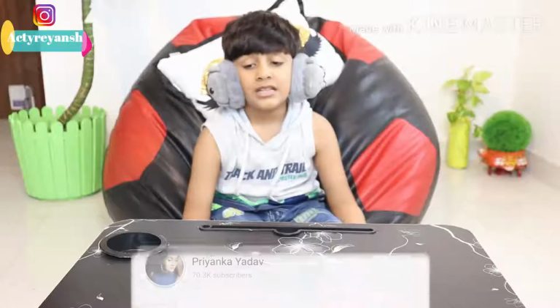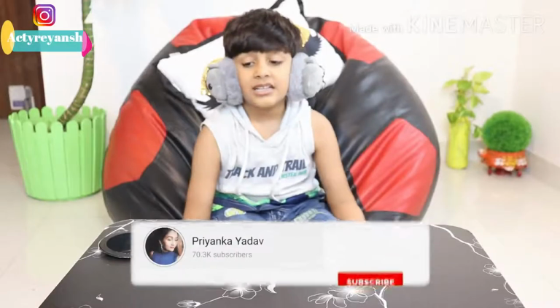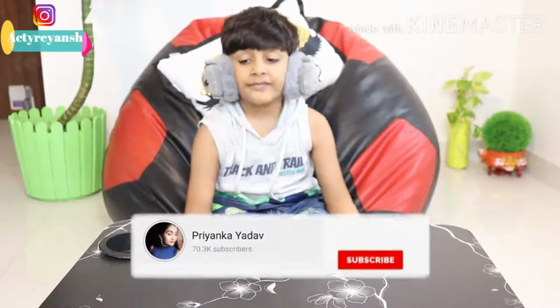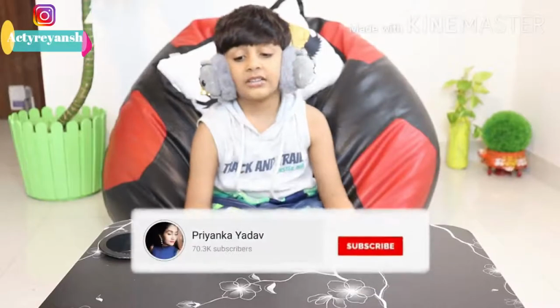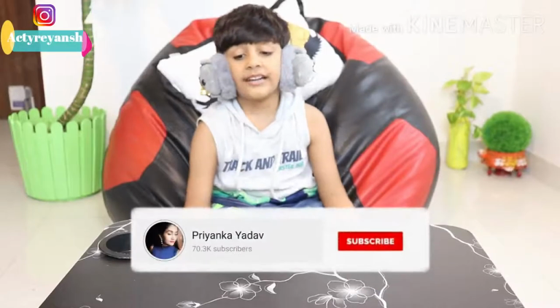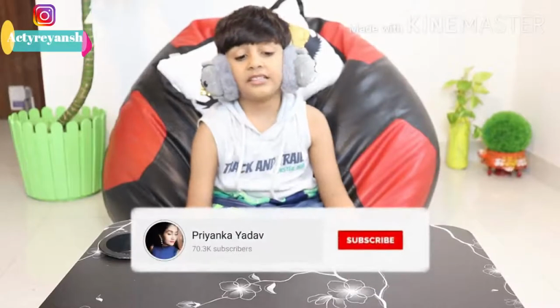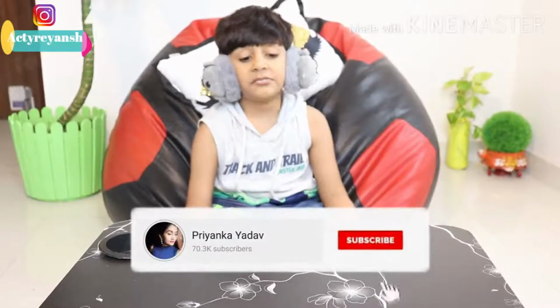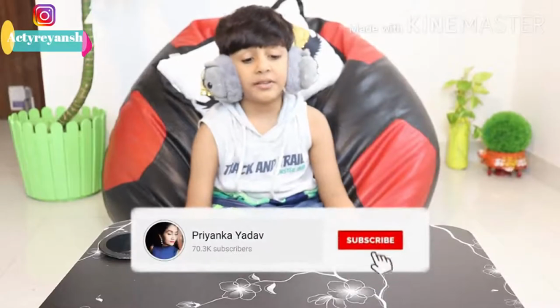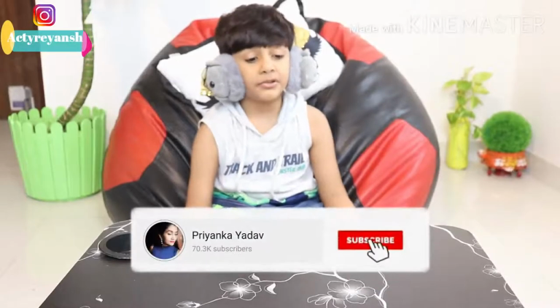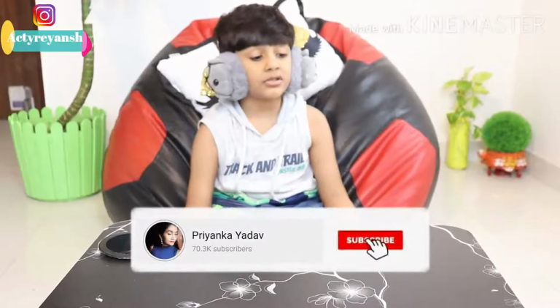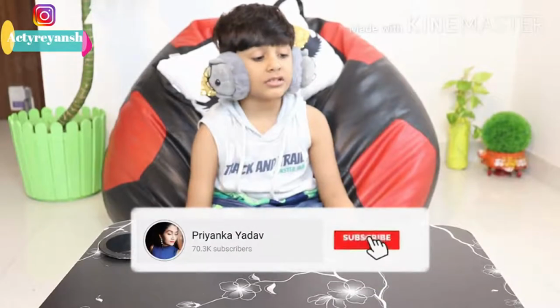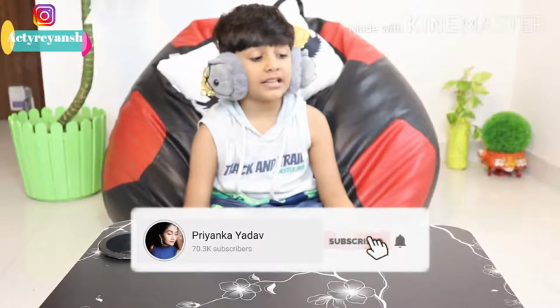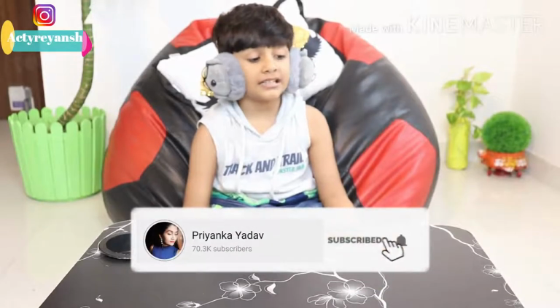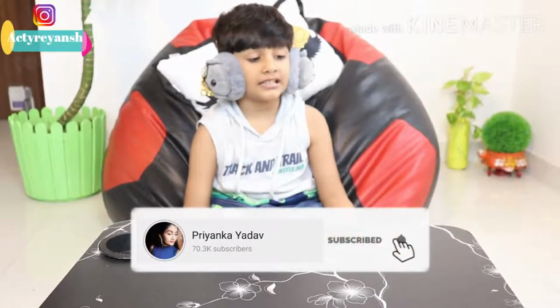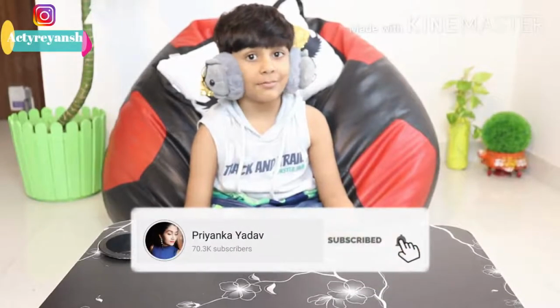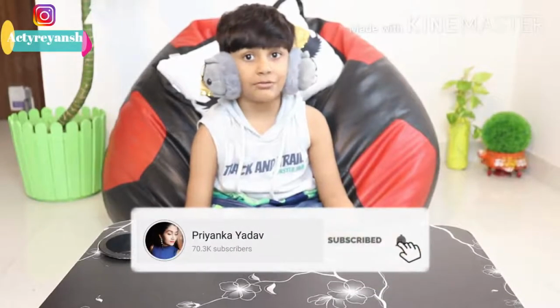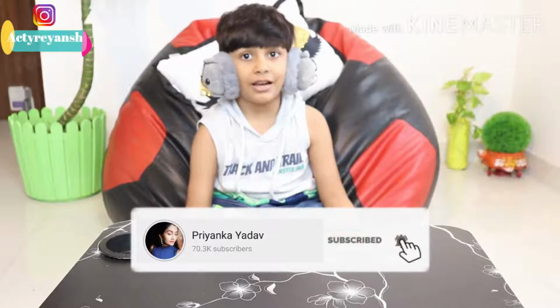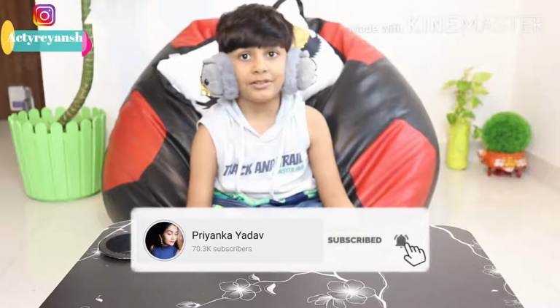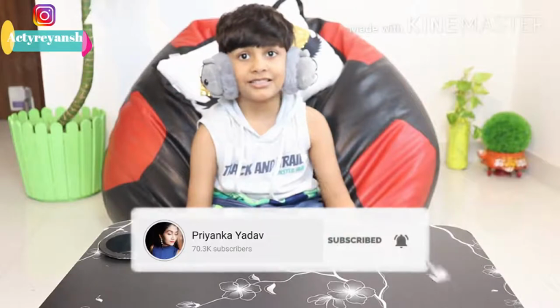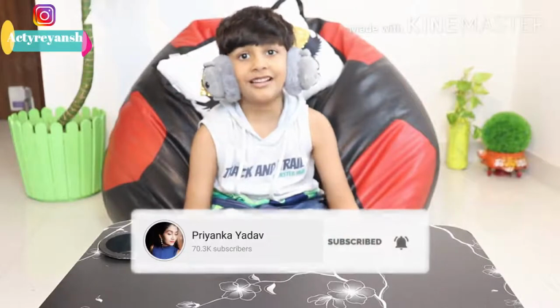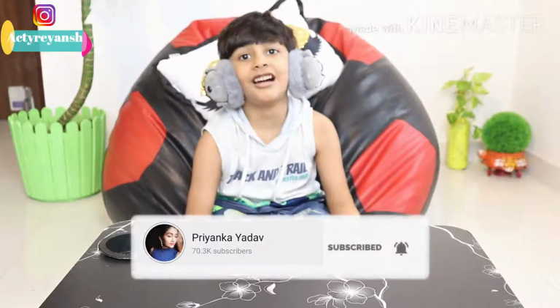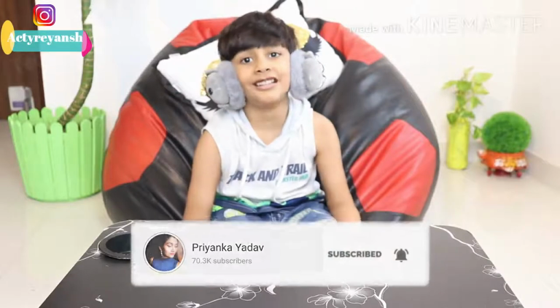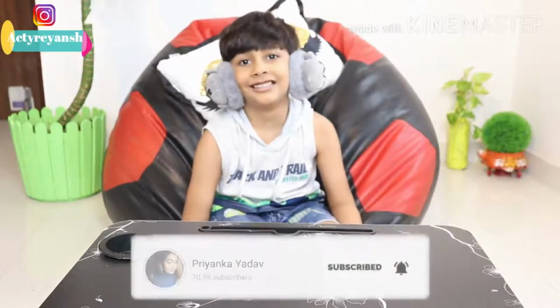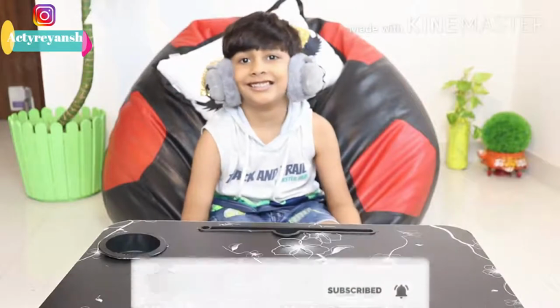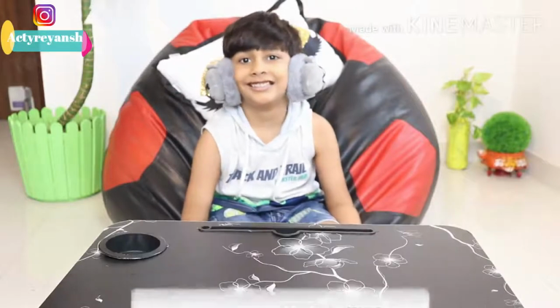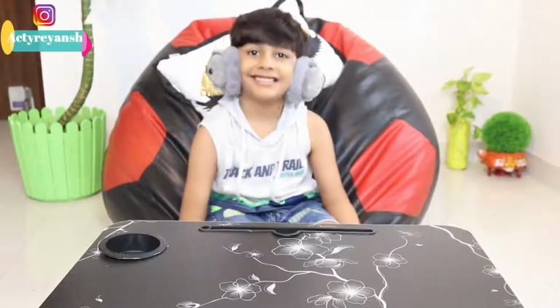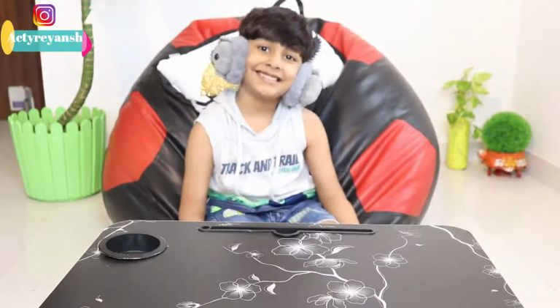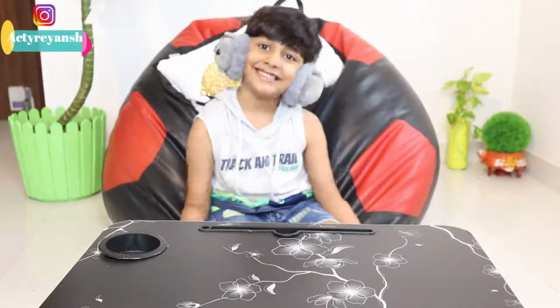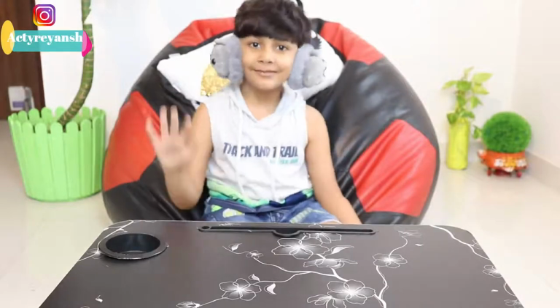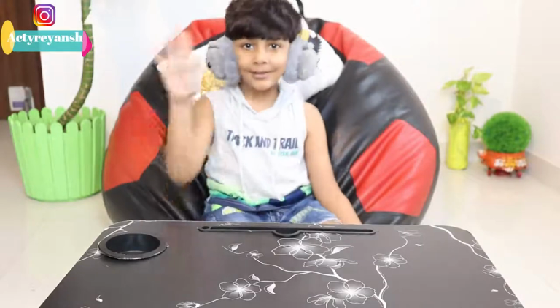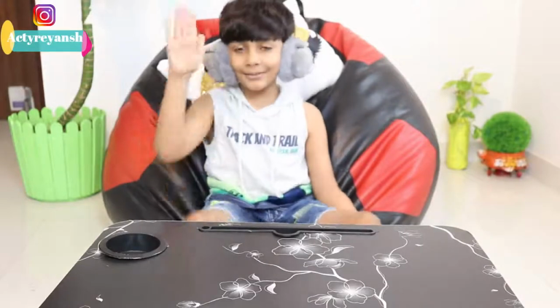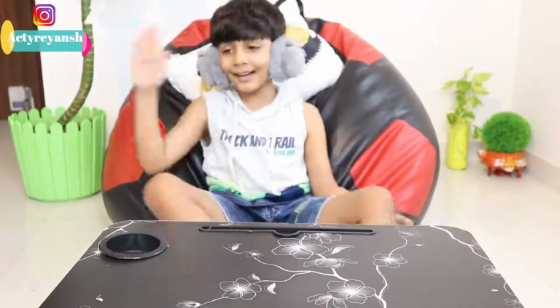If you like this video, please share and subscribe to the channel. Bye bye!